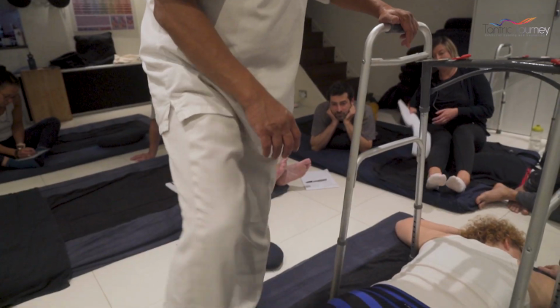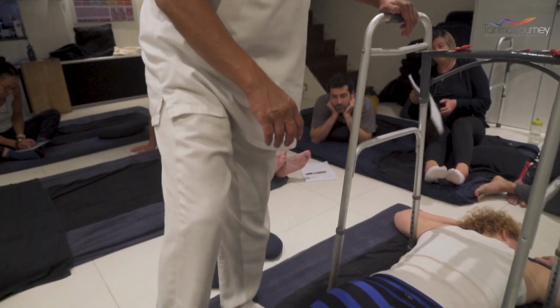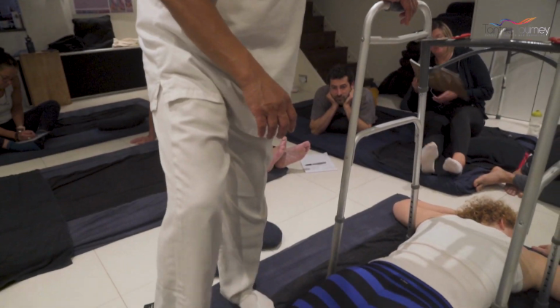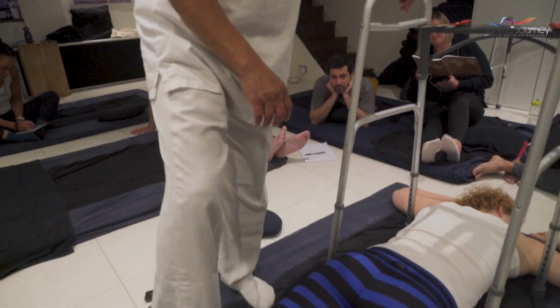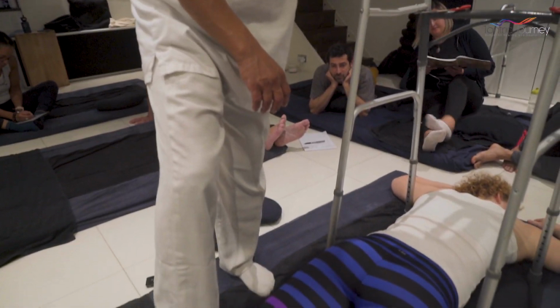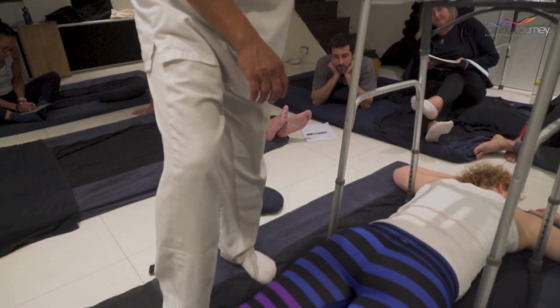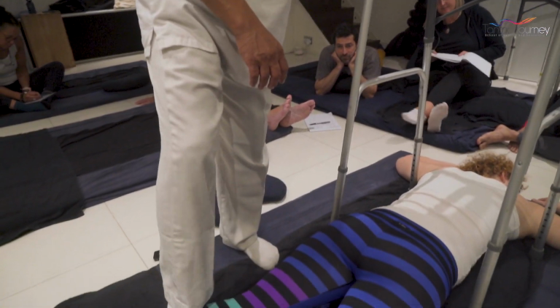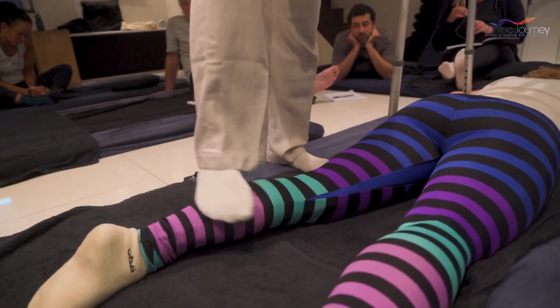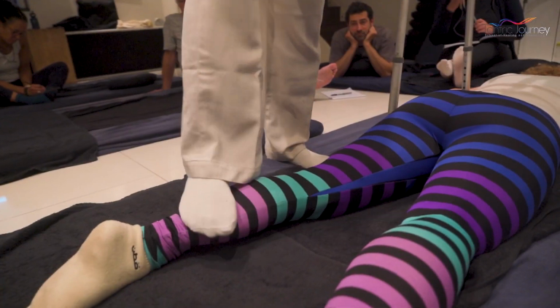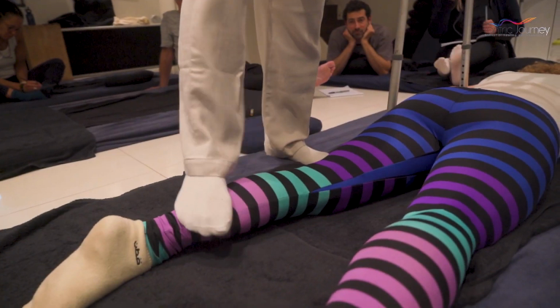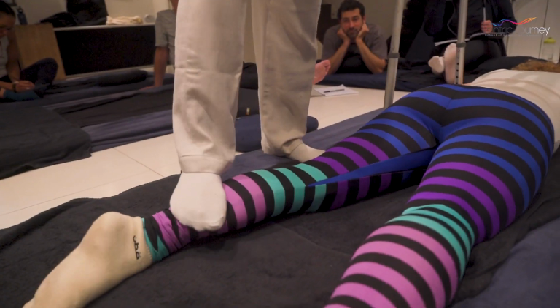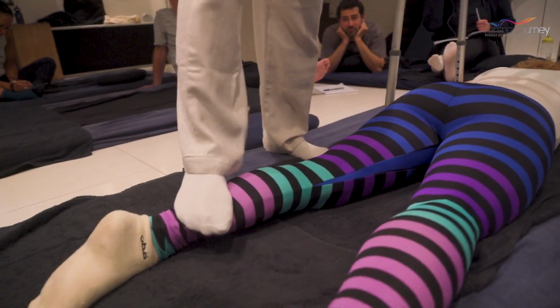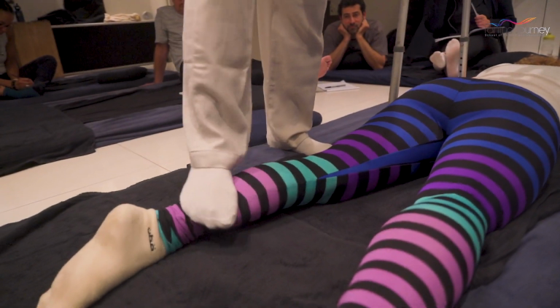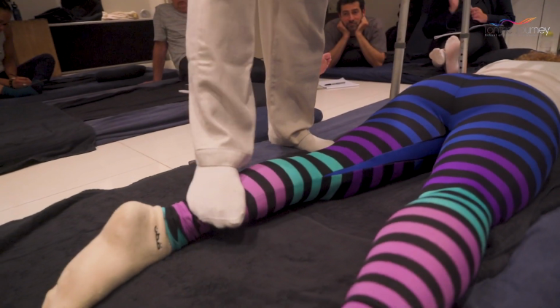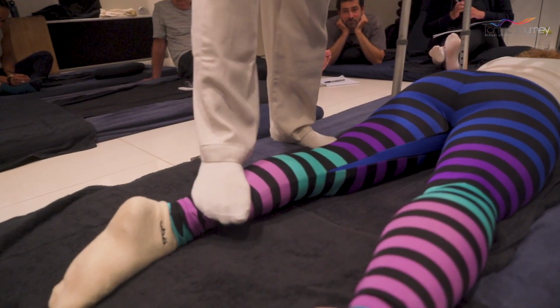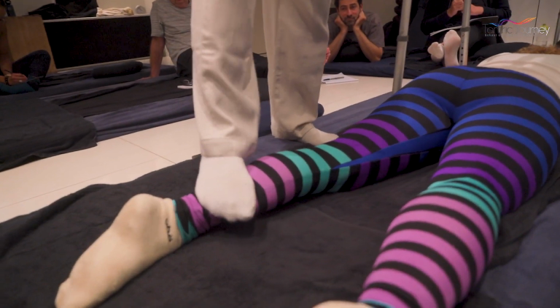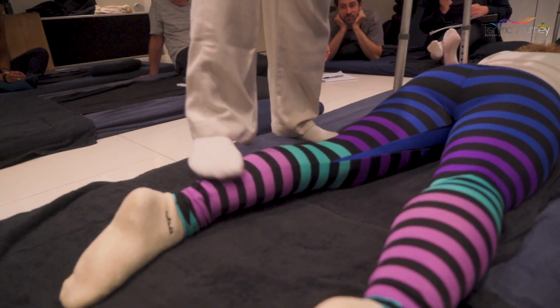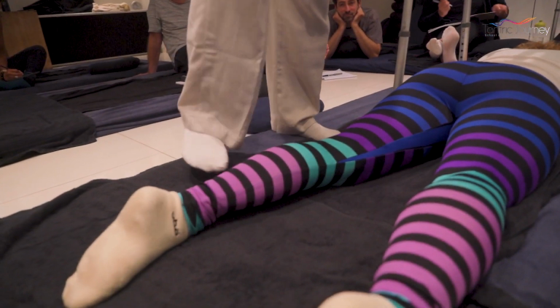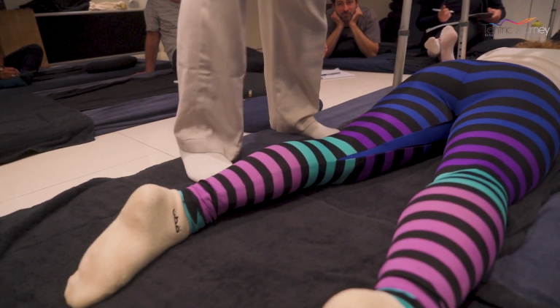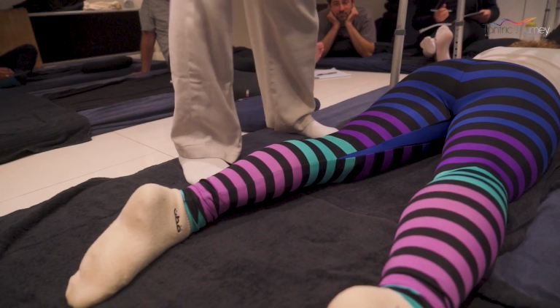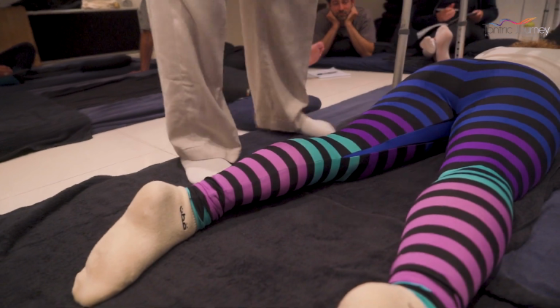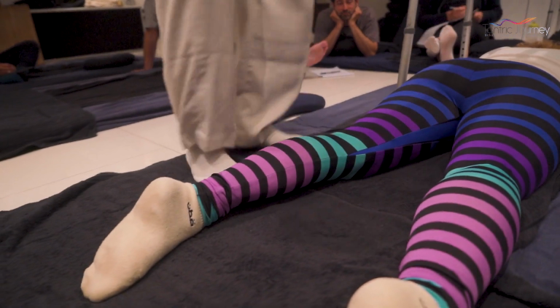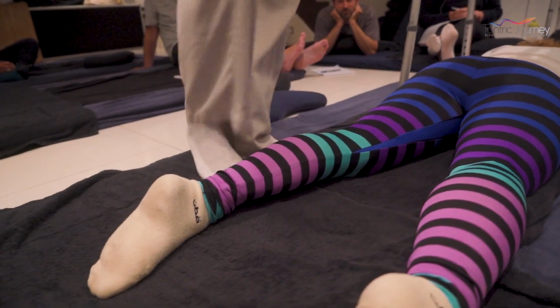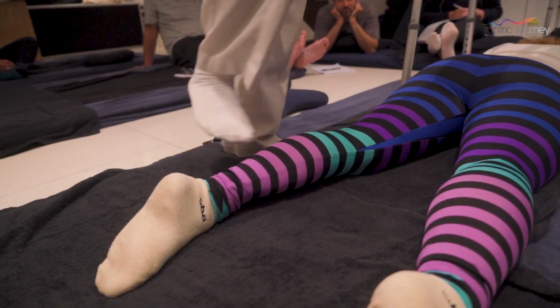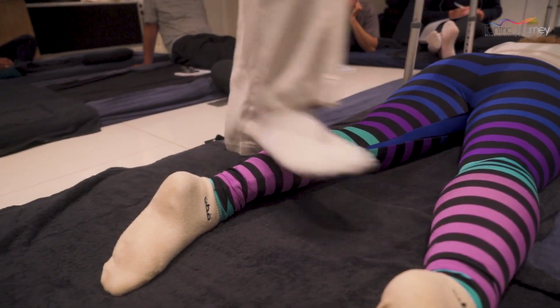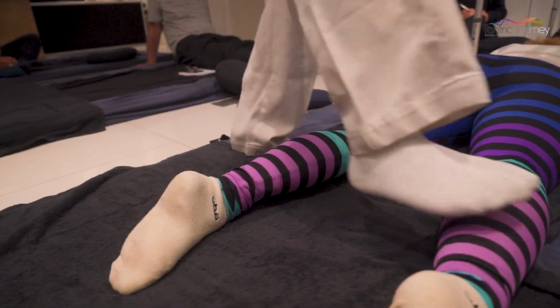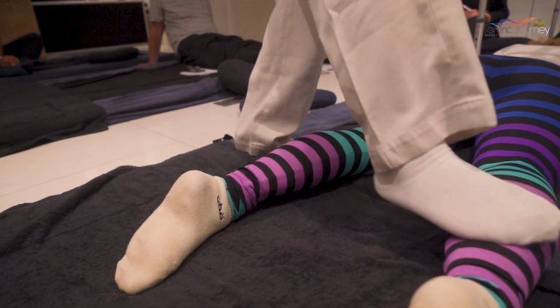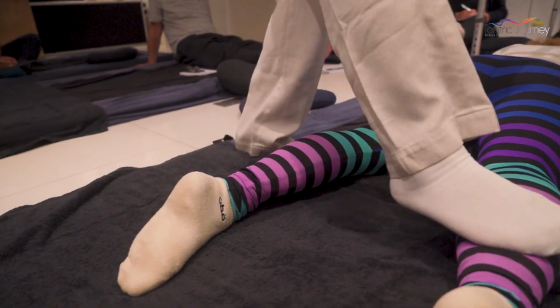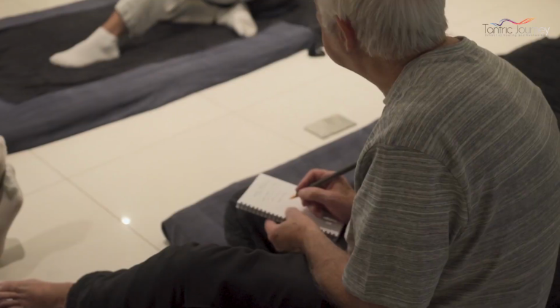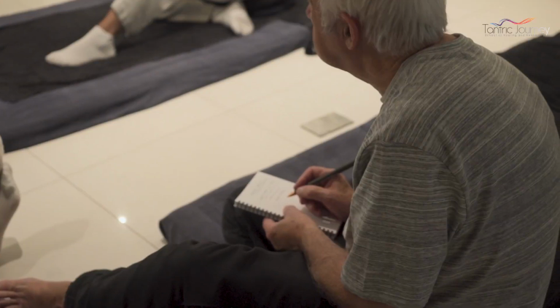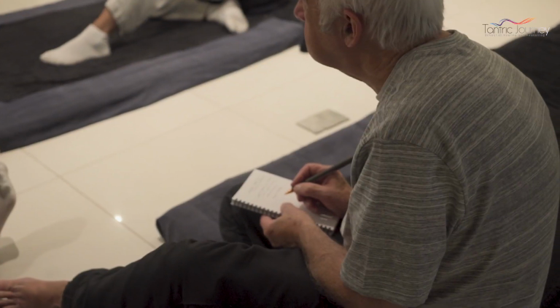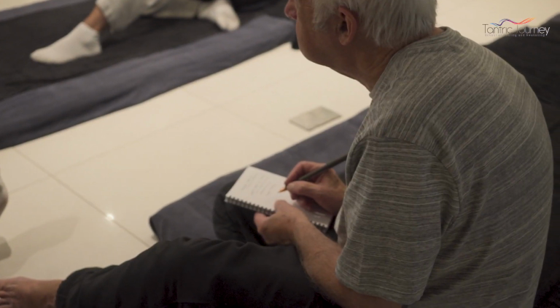Just gently rocking. And then we go to the calves — a little bit less pressure.